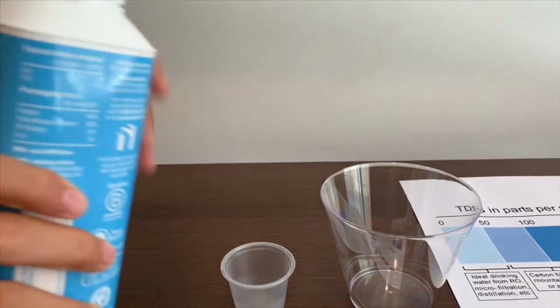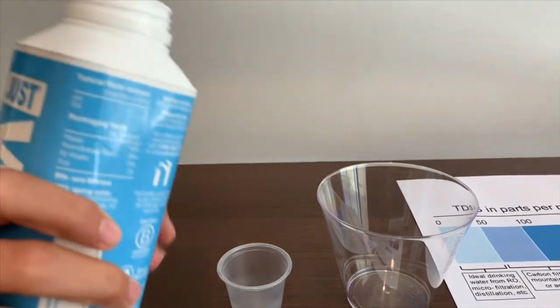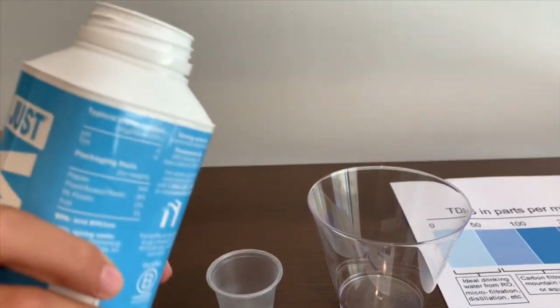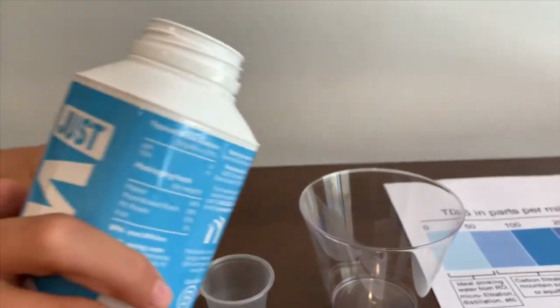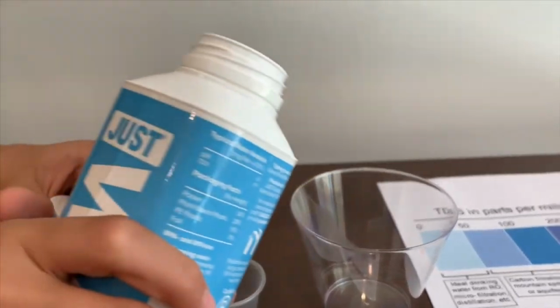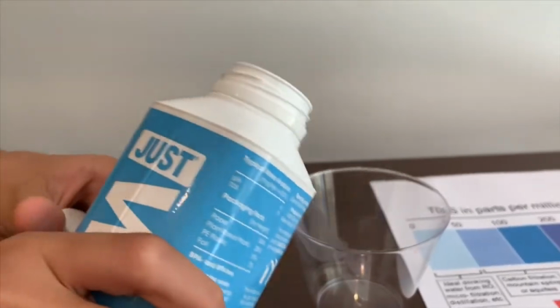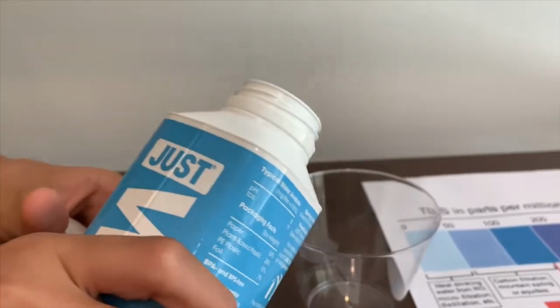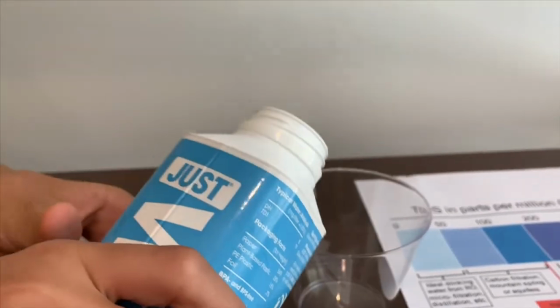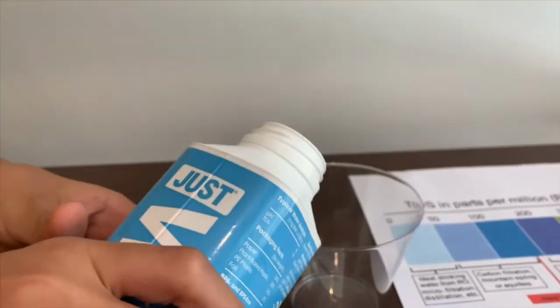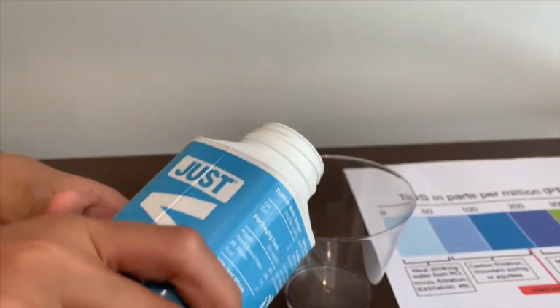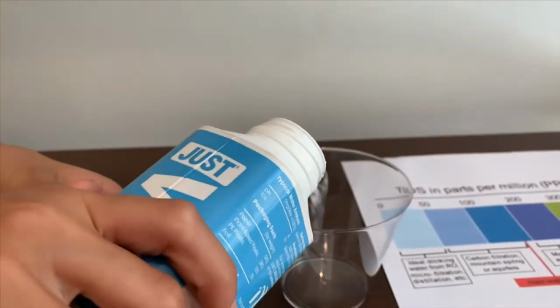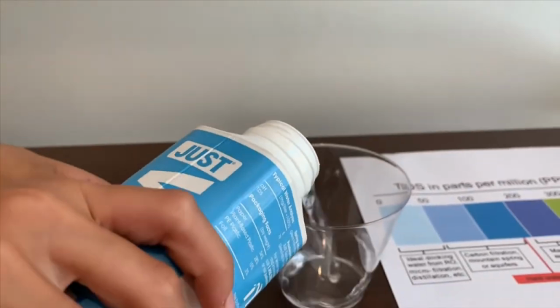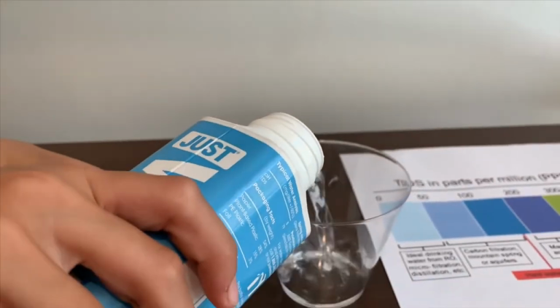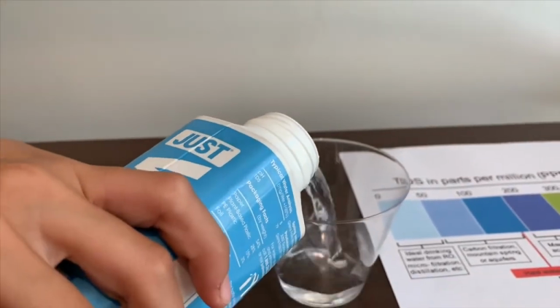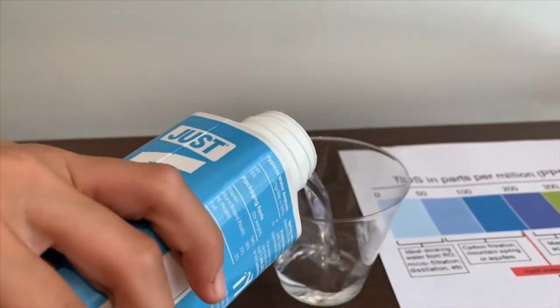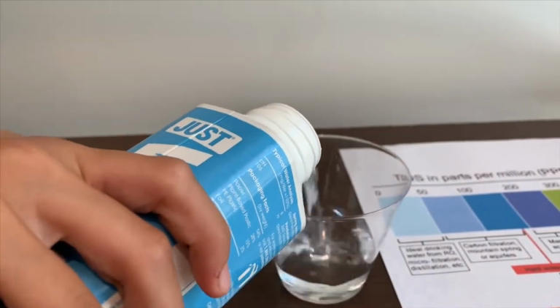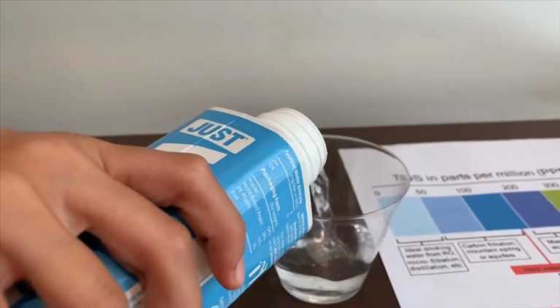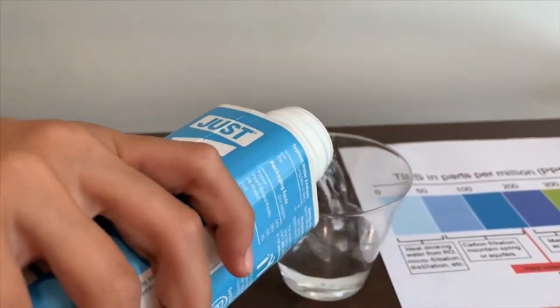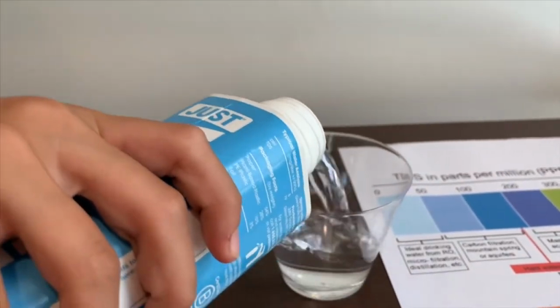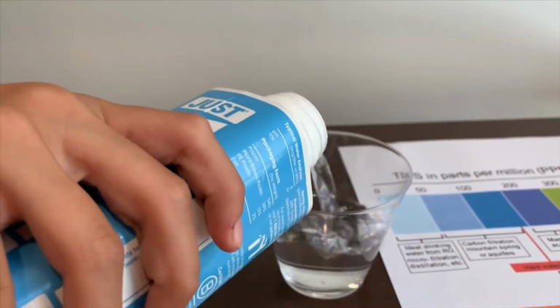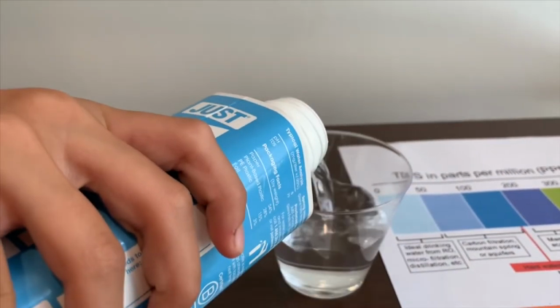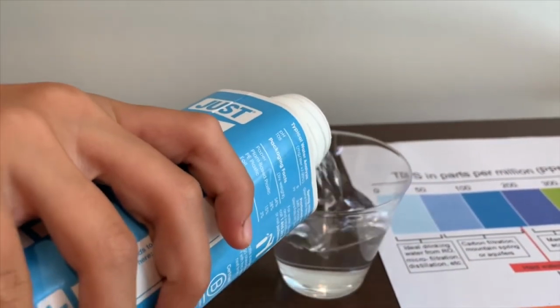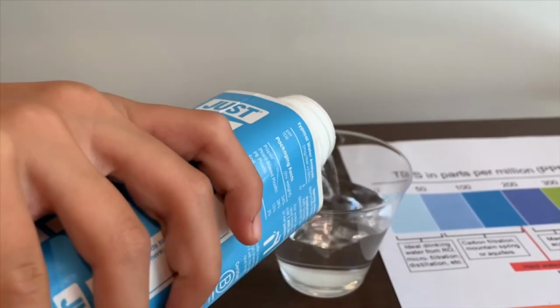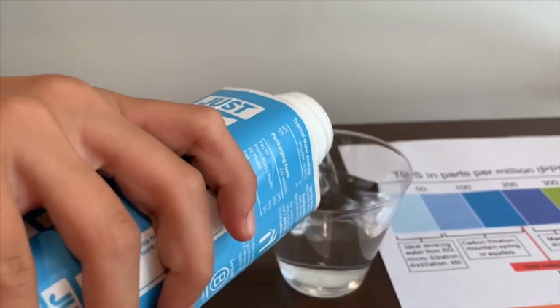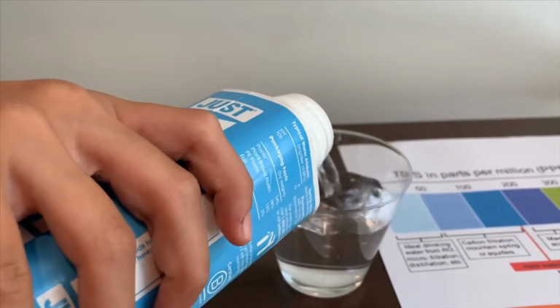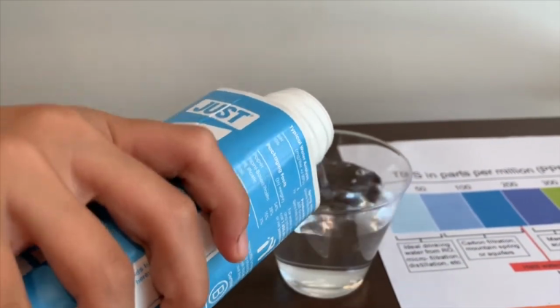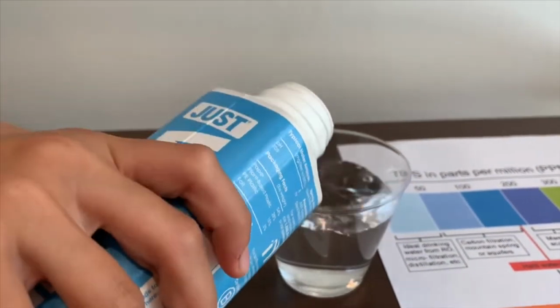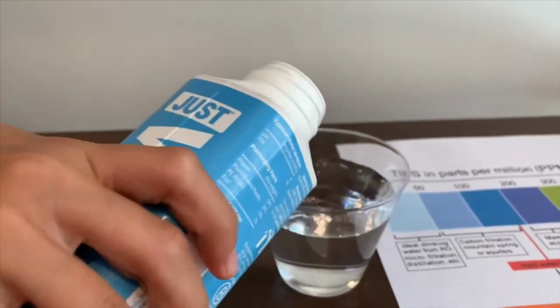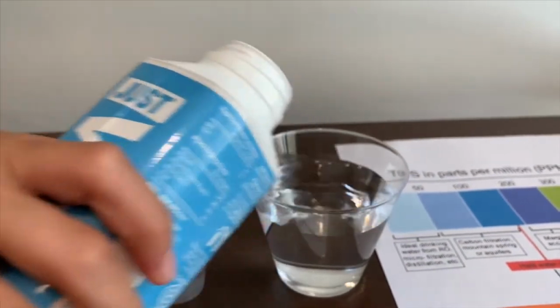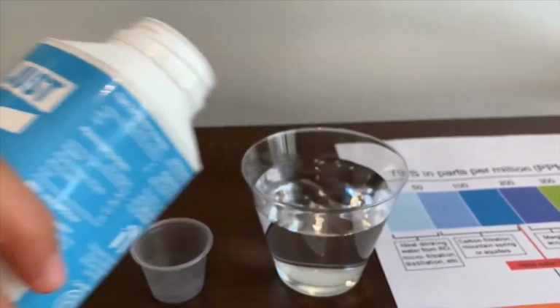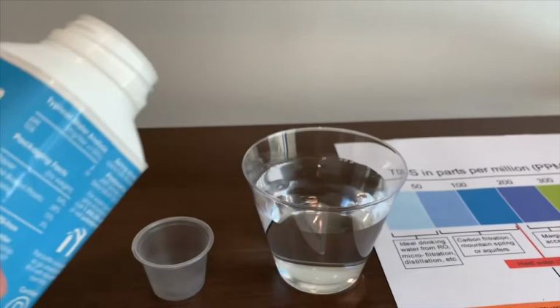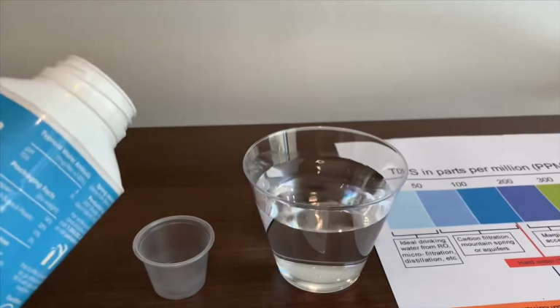First we're going to test the TDS level, then we're going to test the pH level.